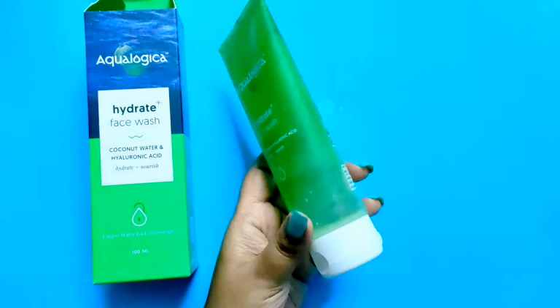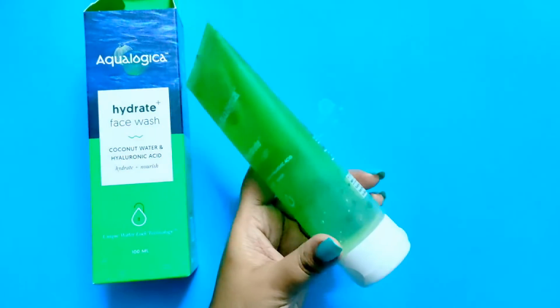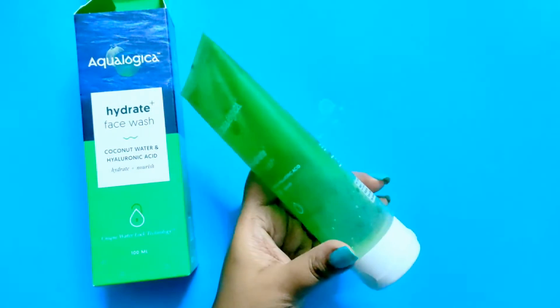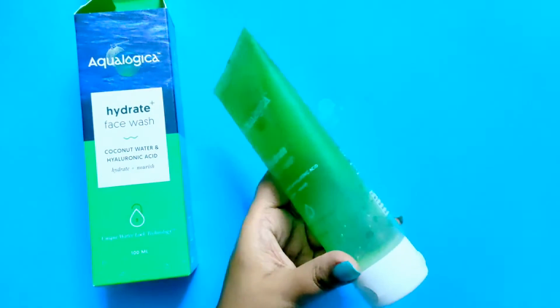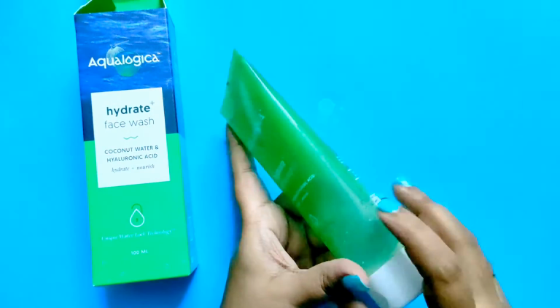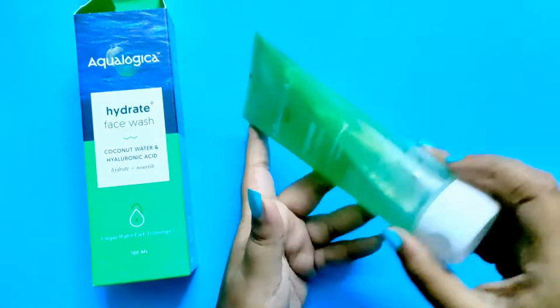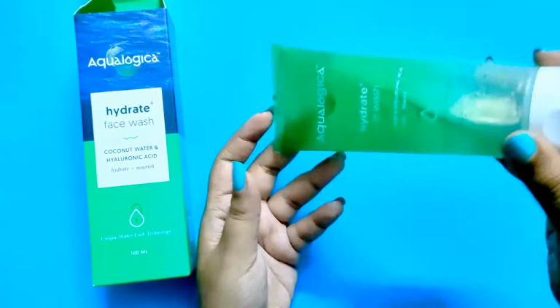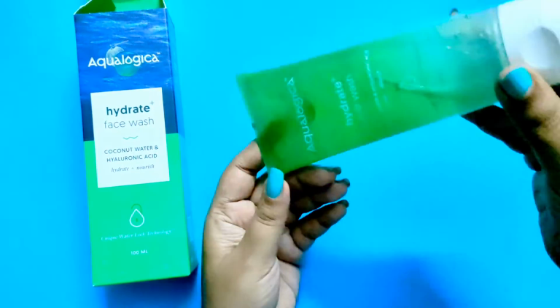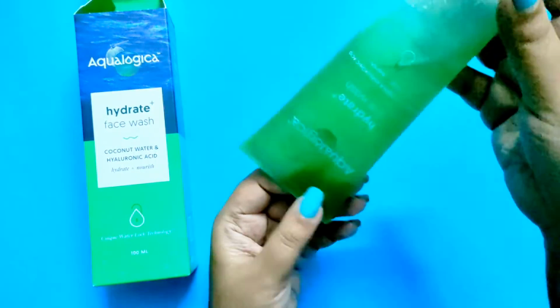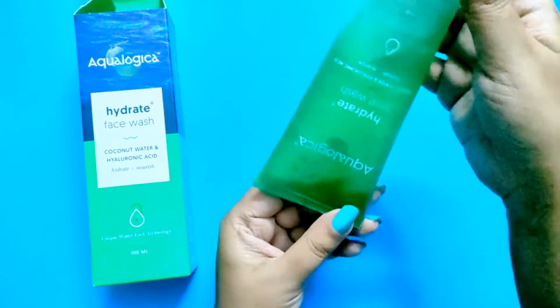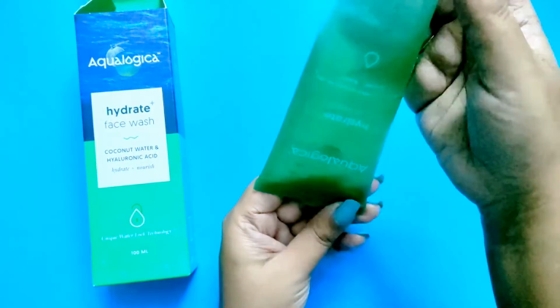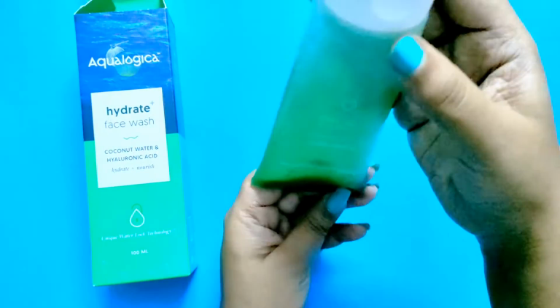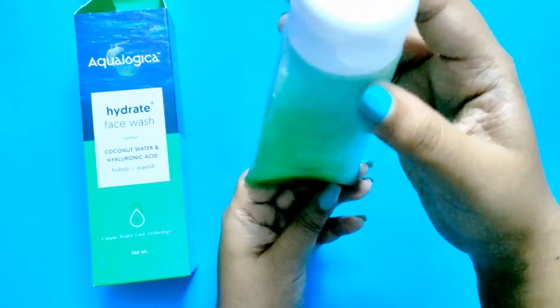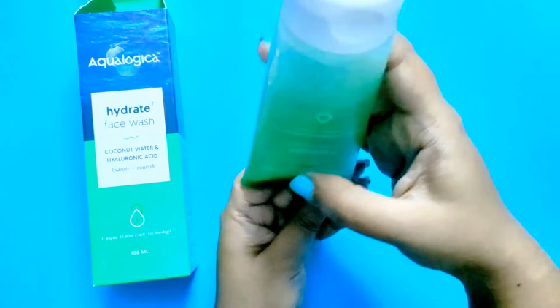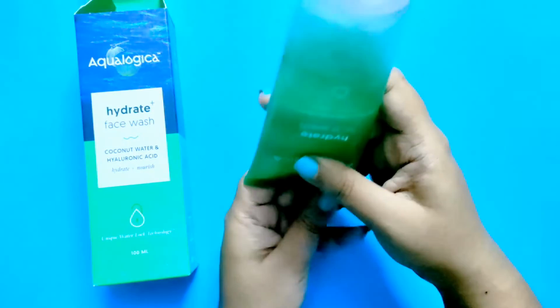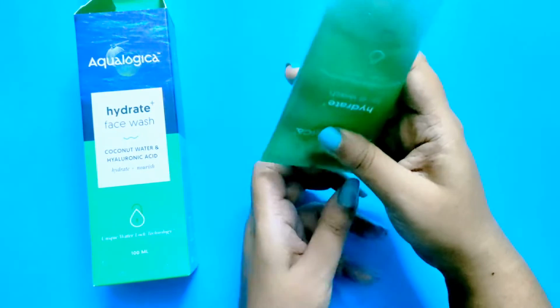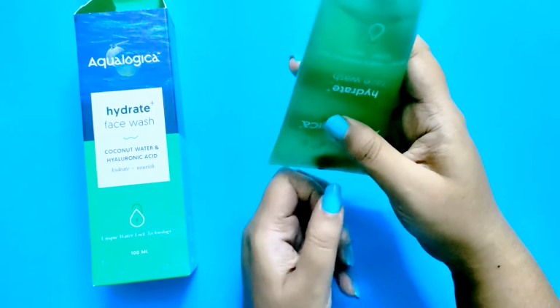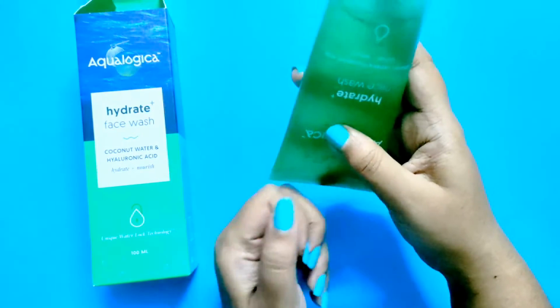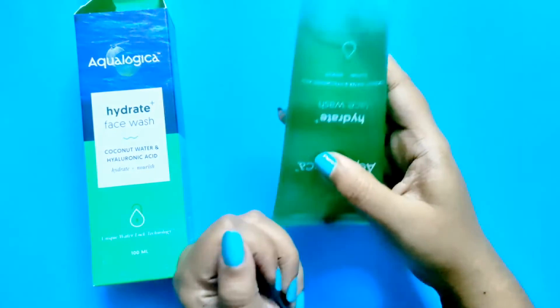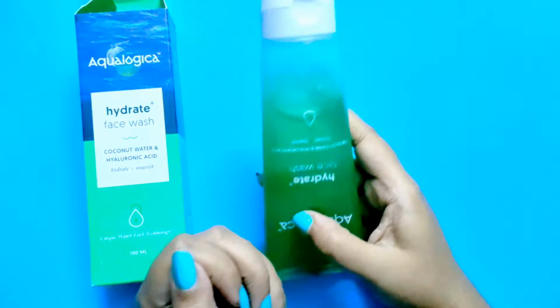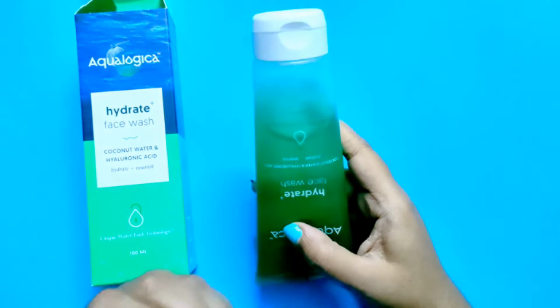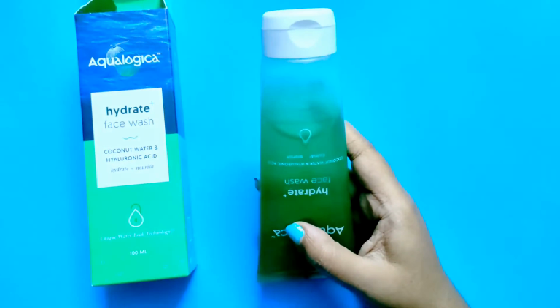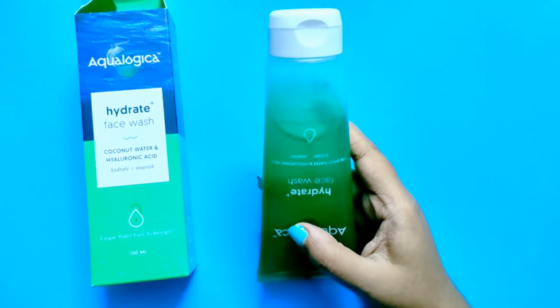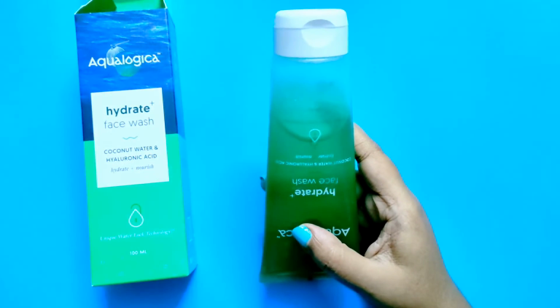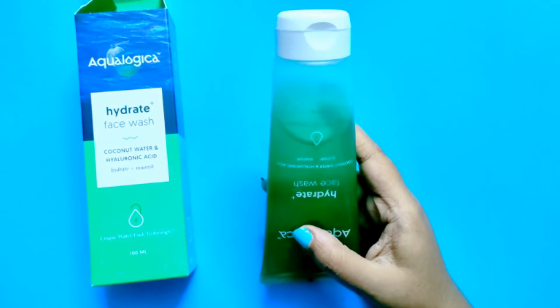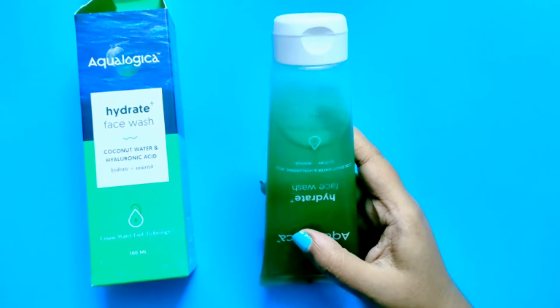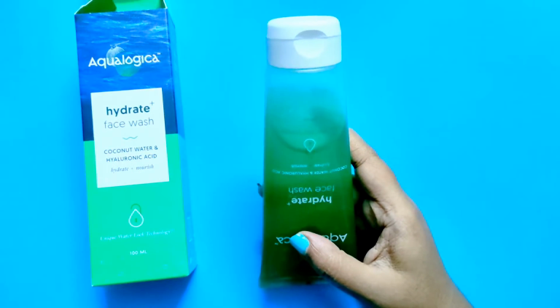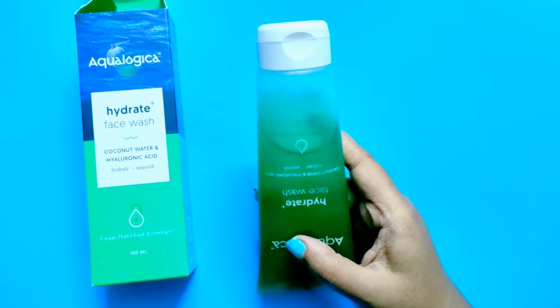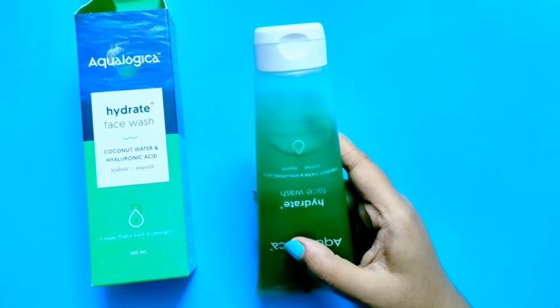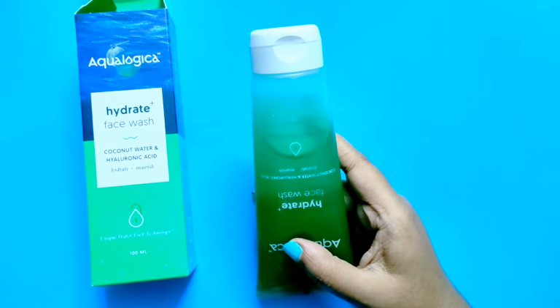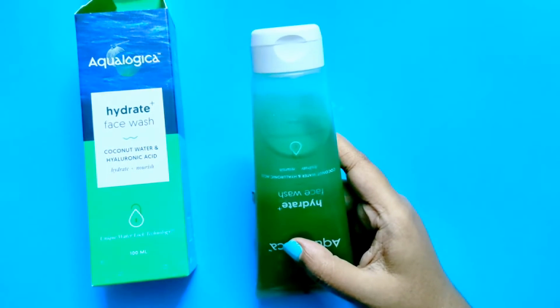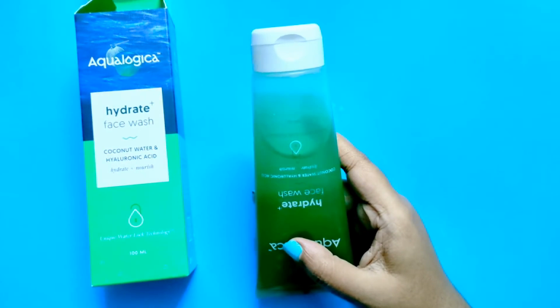Now for my review of this cleanser — the consistency is very gel-like and it lathers really well too. I really like that about the face wash.